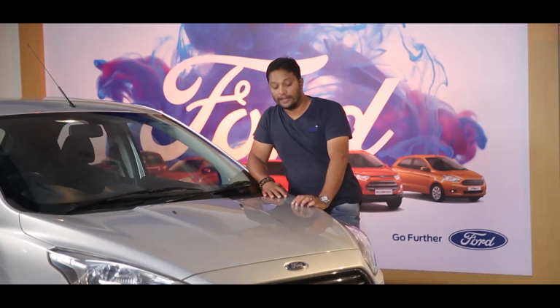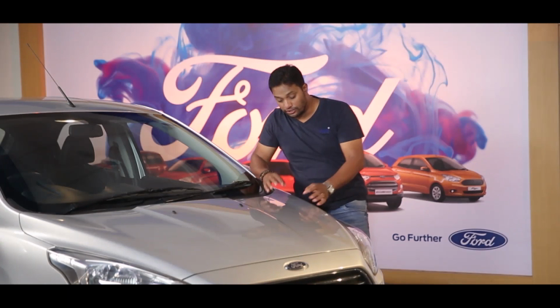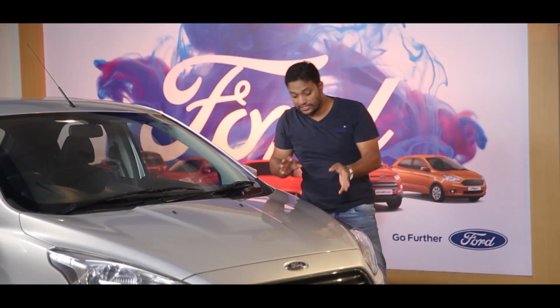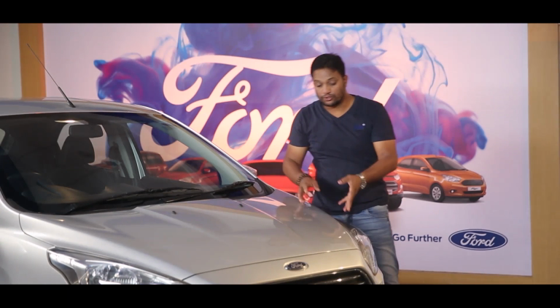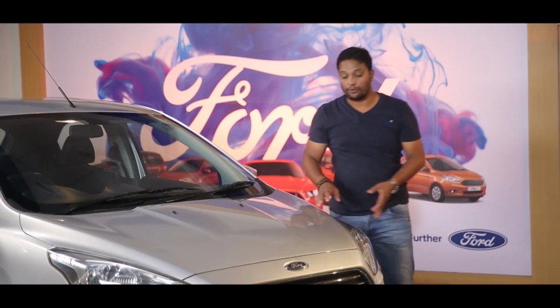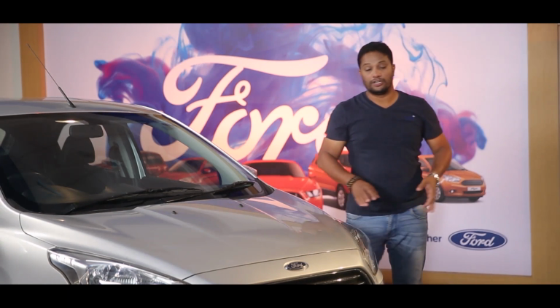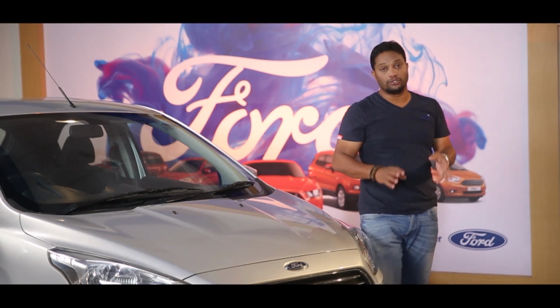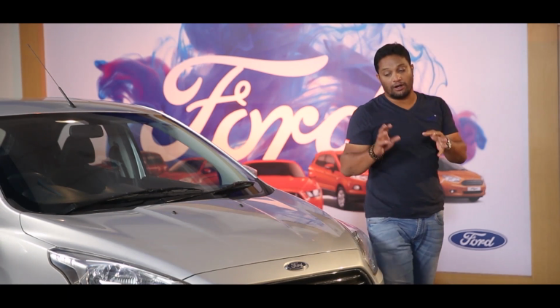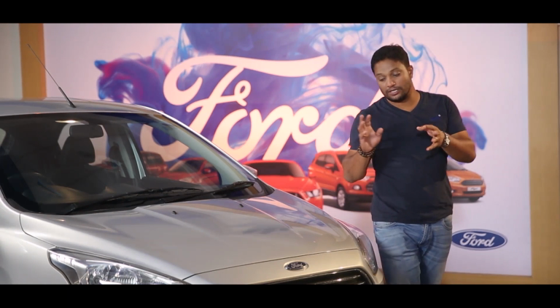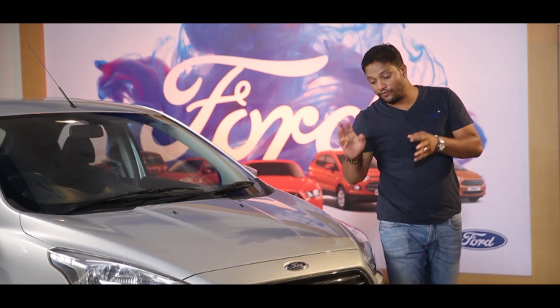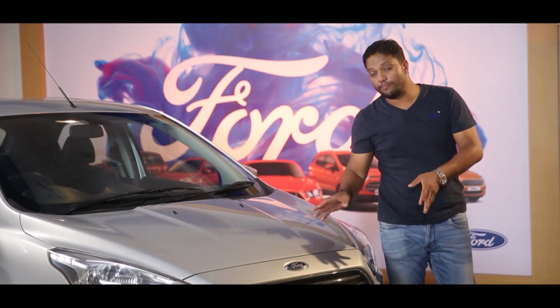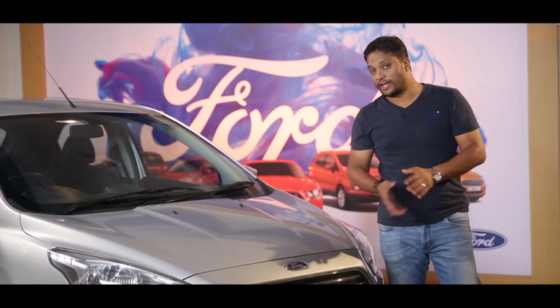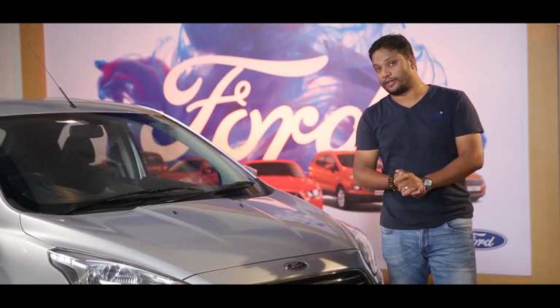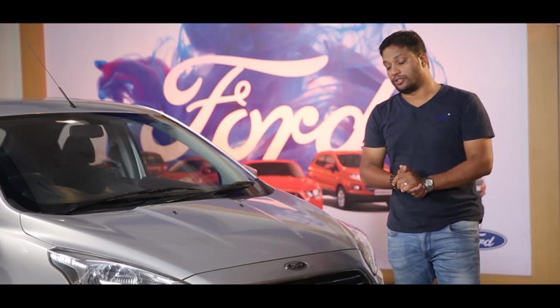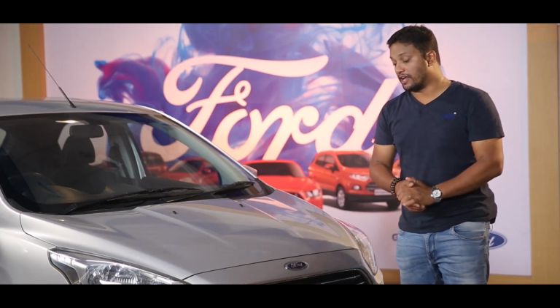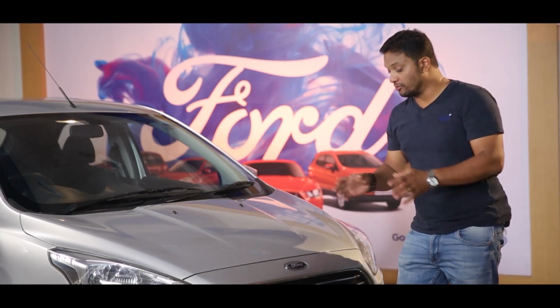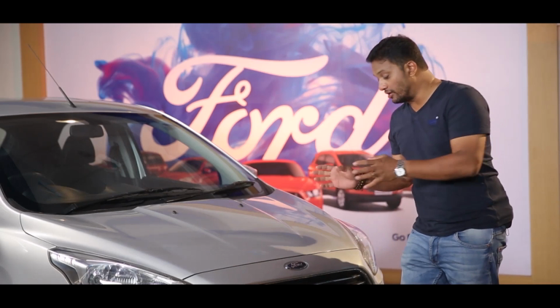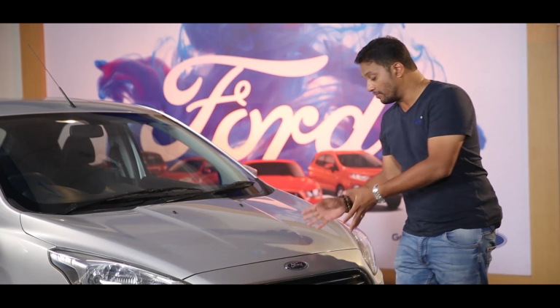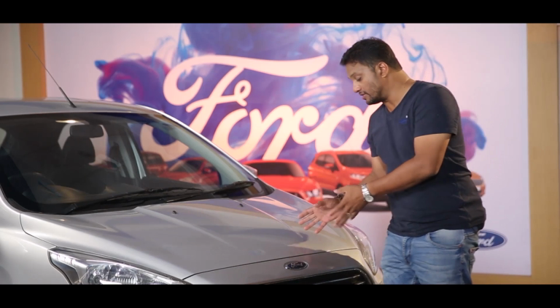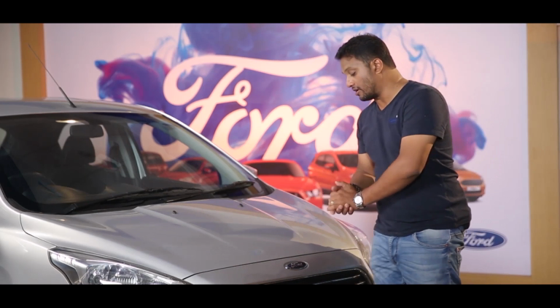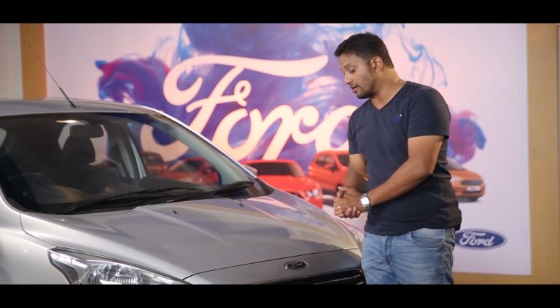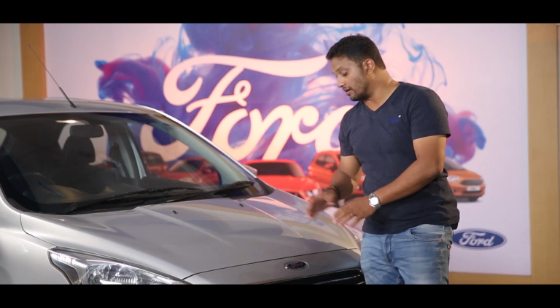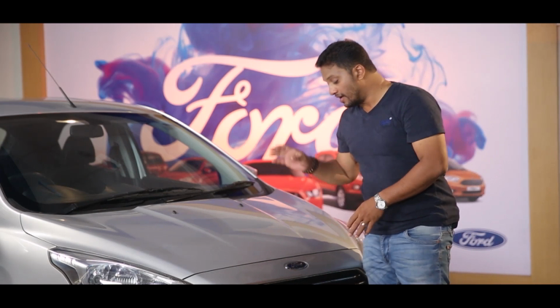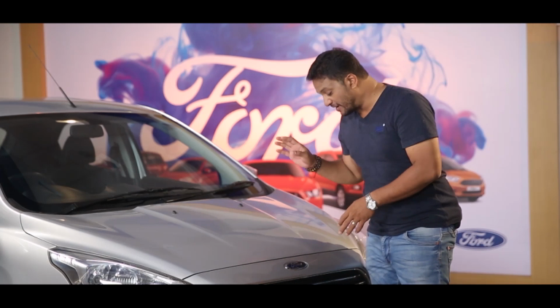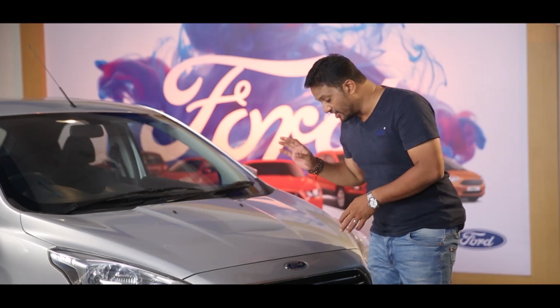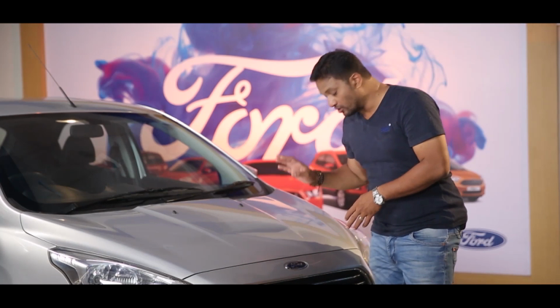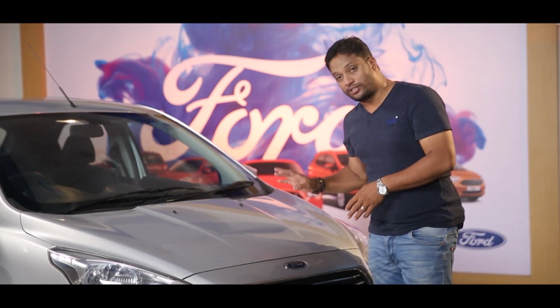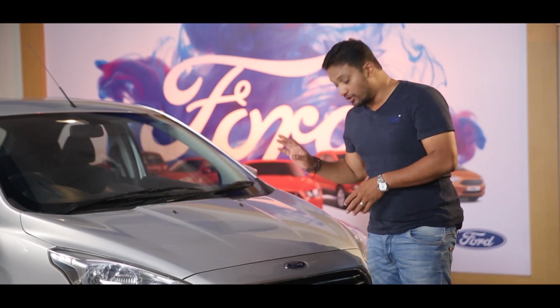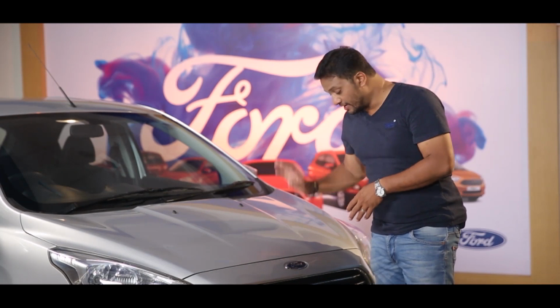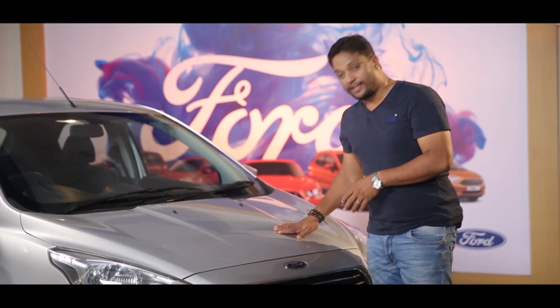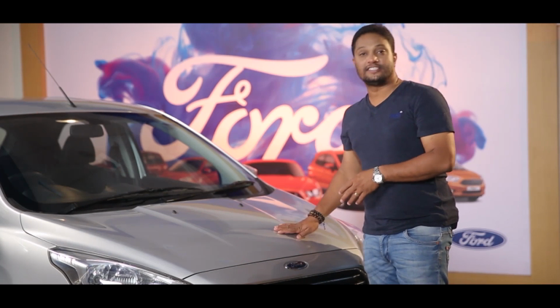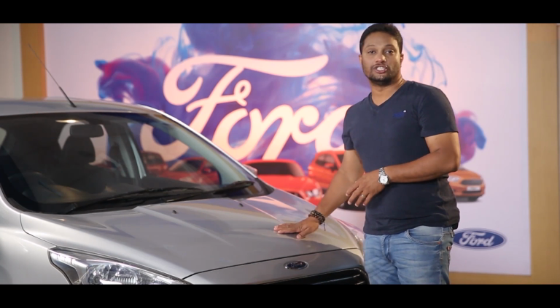In today's episode, I'm going to teach you about a very important aspect of the car — actually, some things about a car, especially what's under the hood: its engine.